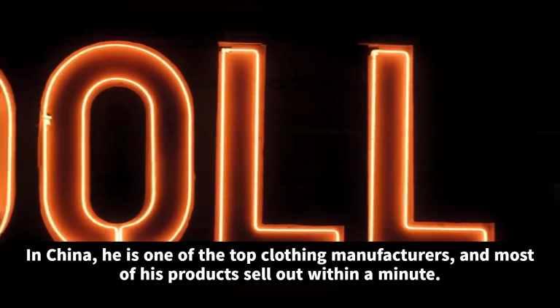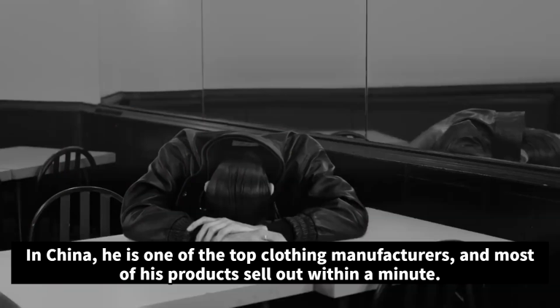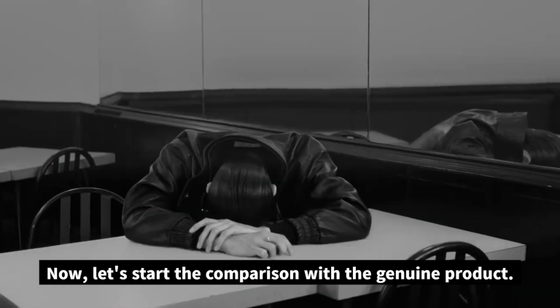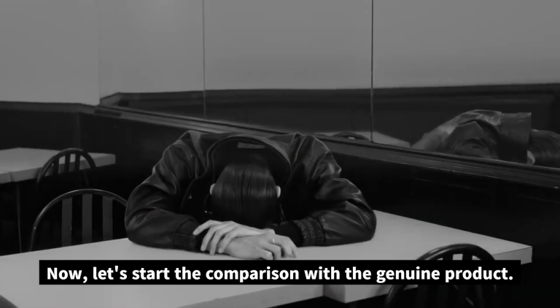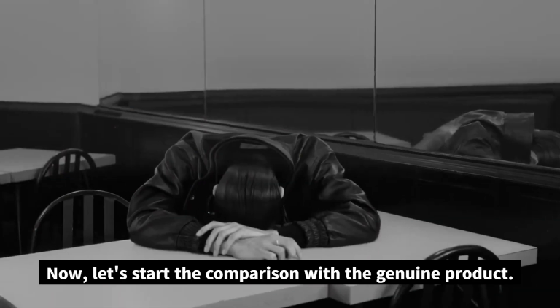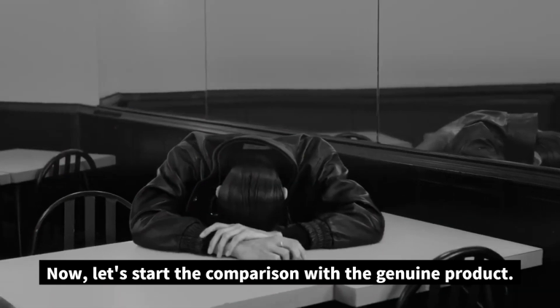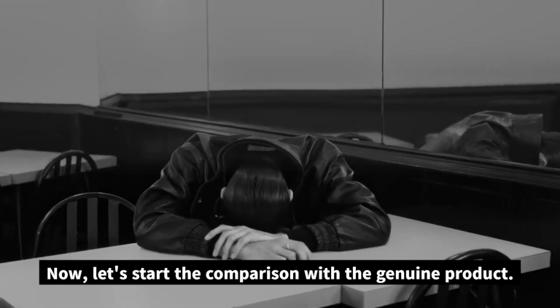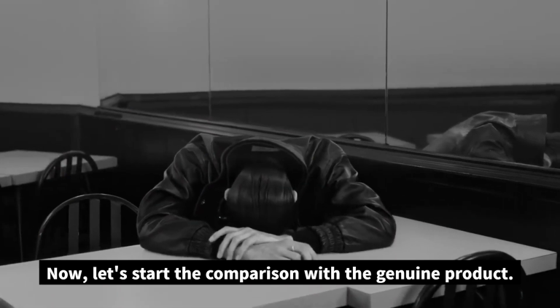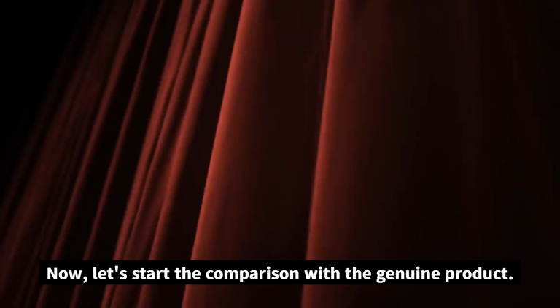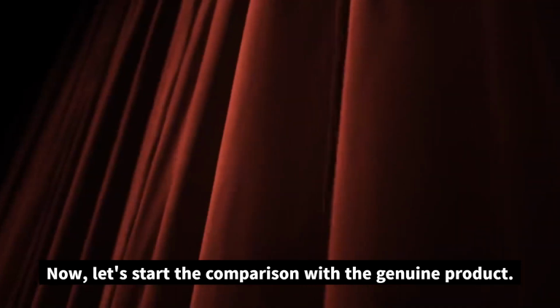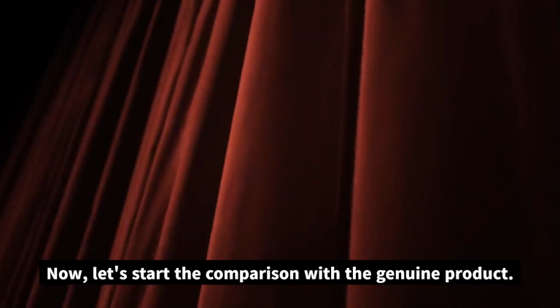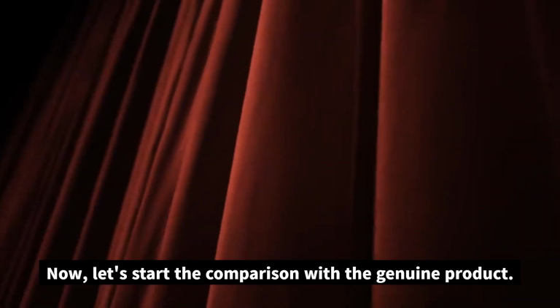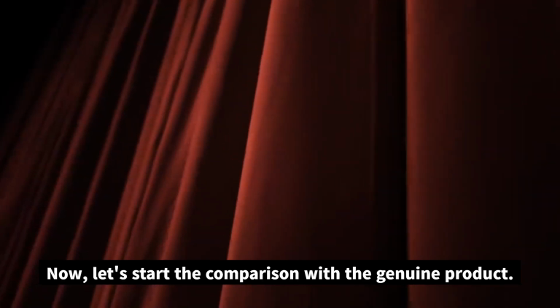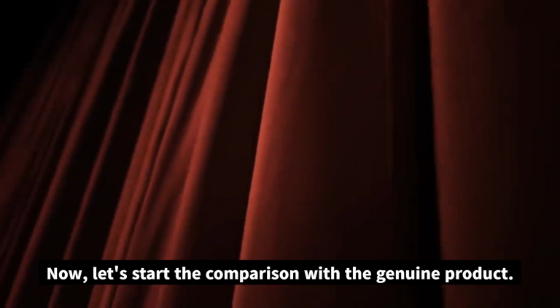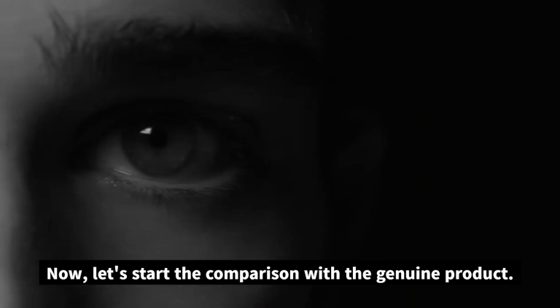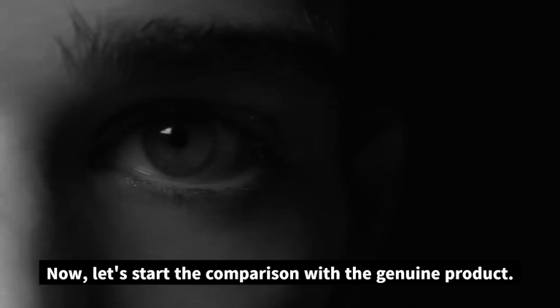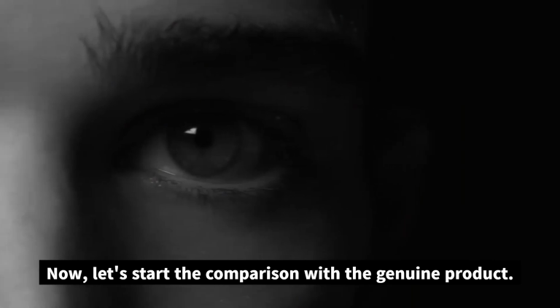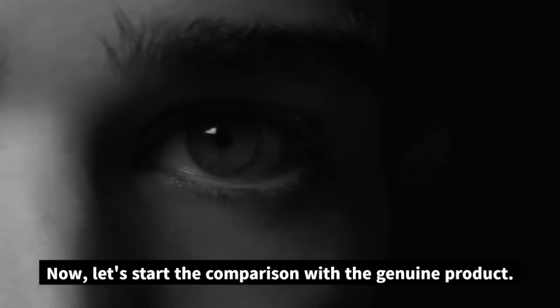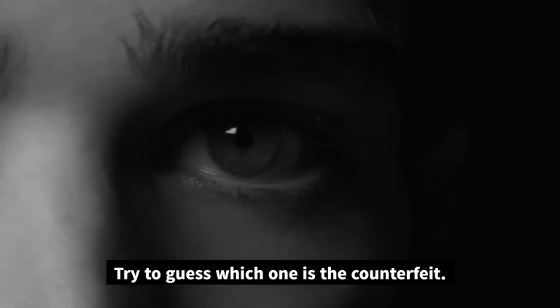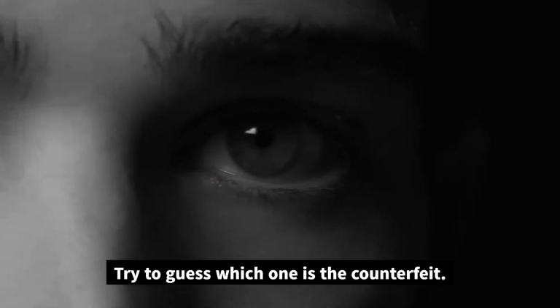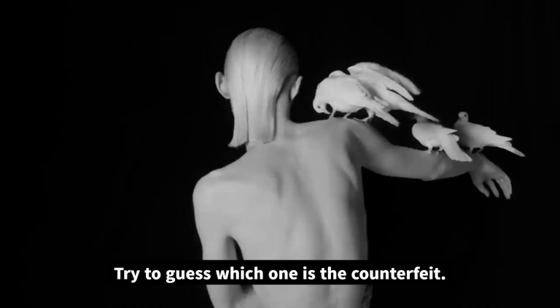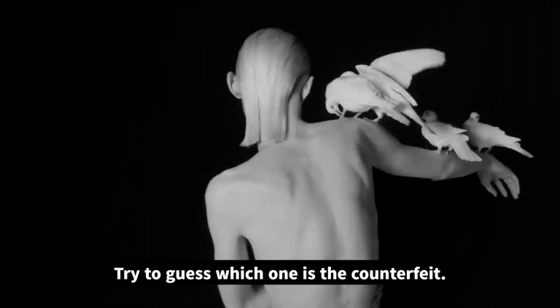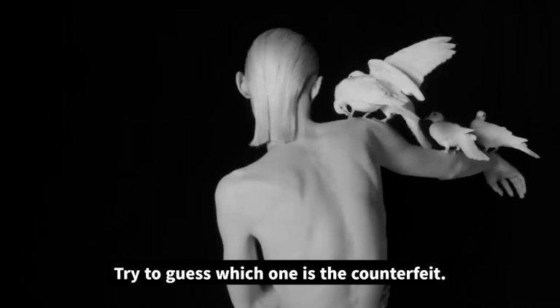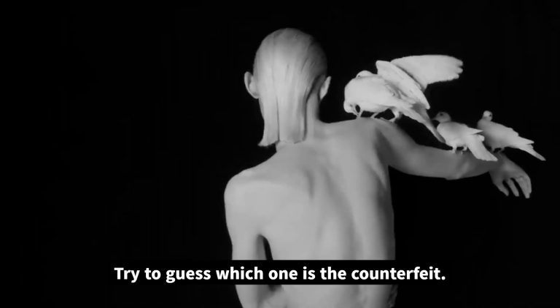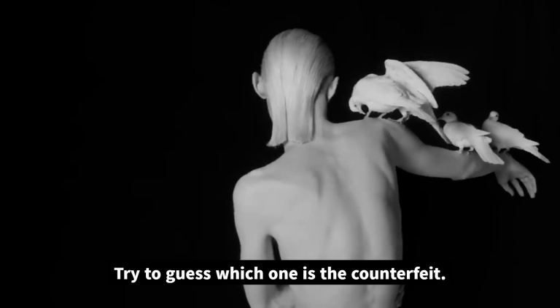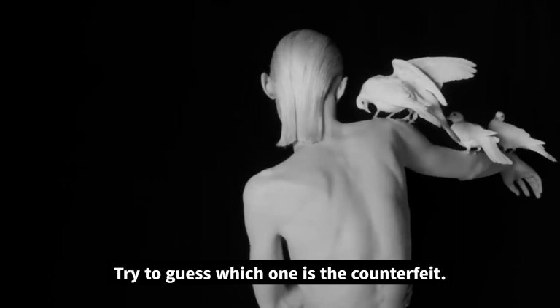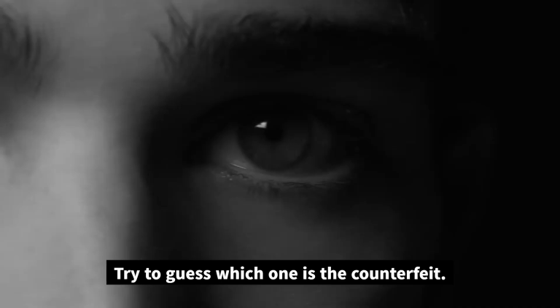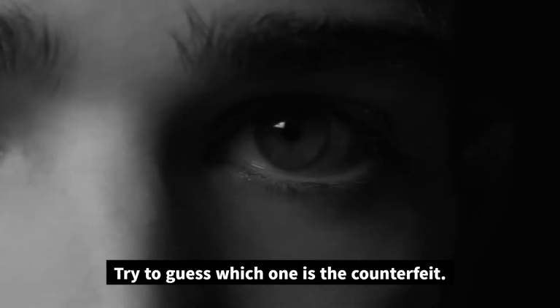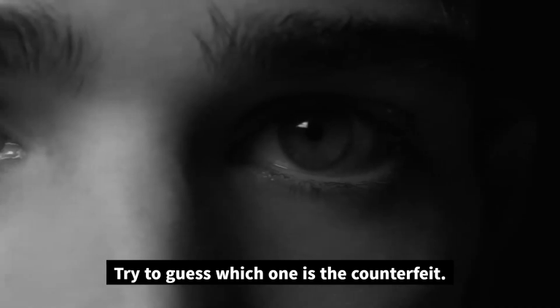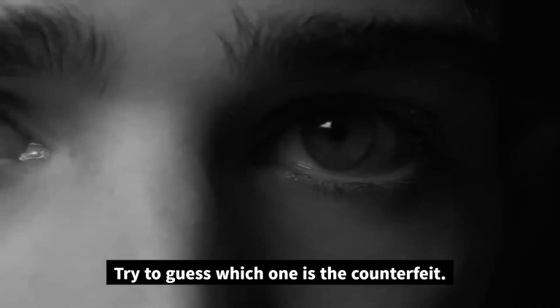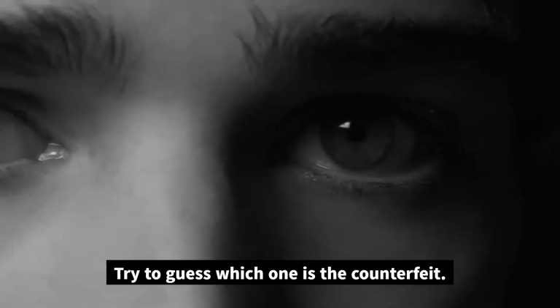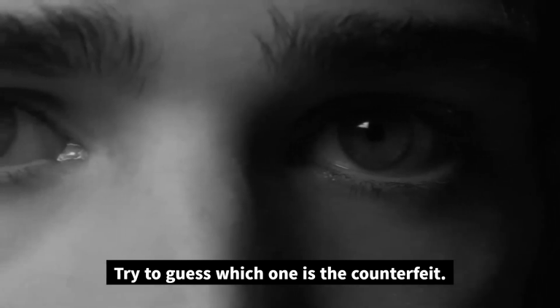Now let's start the comparison with the genuine product. Try to guess which one is the counterfeit.